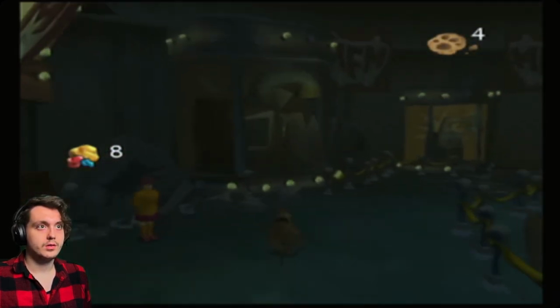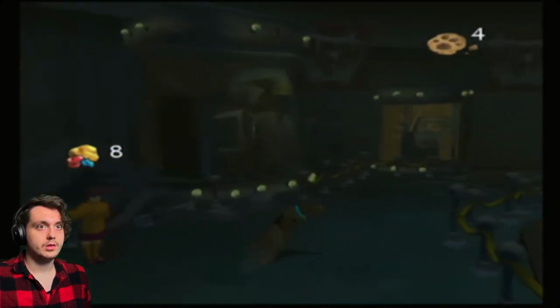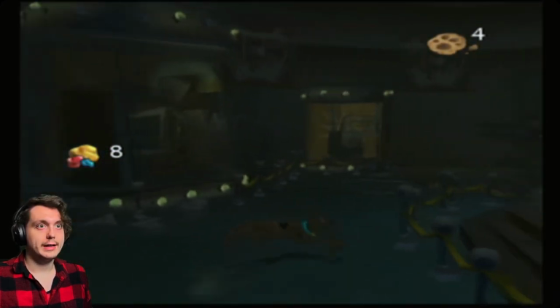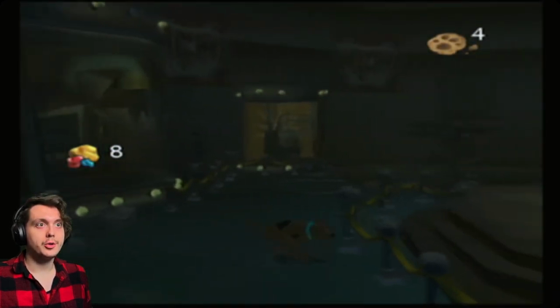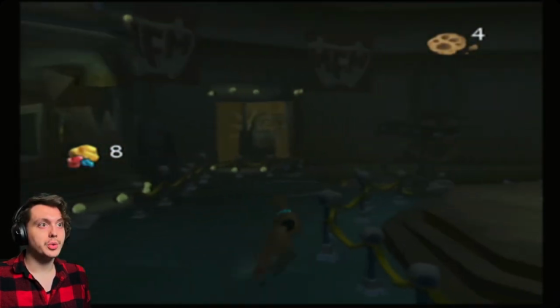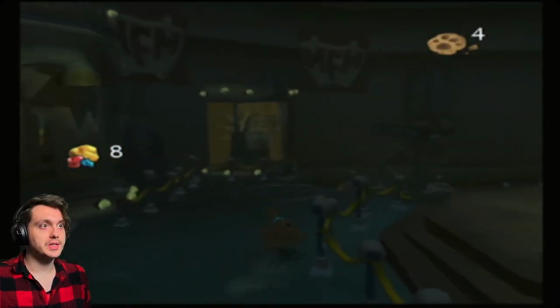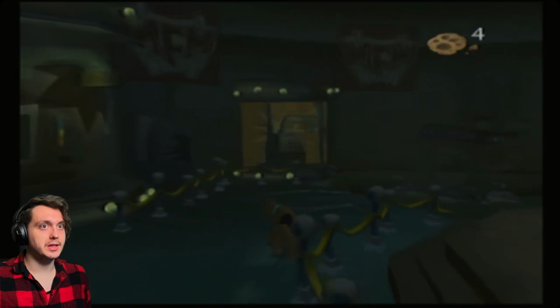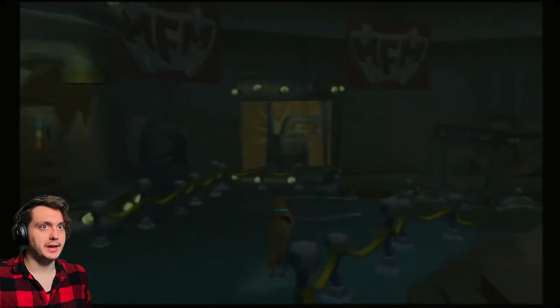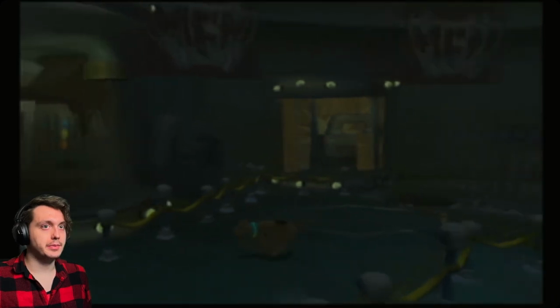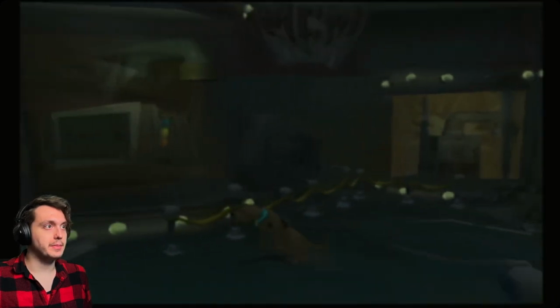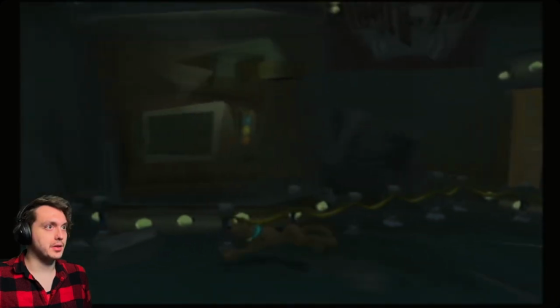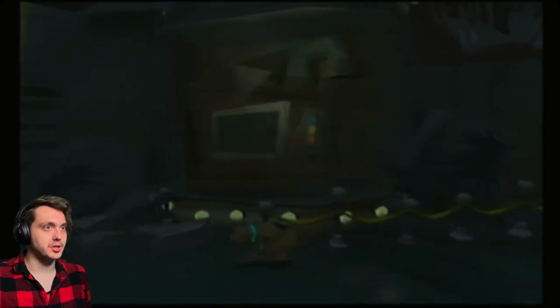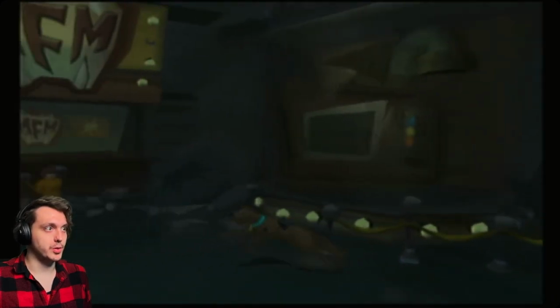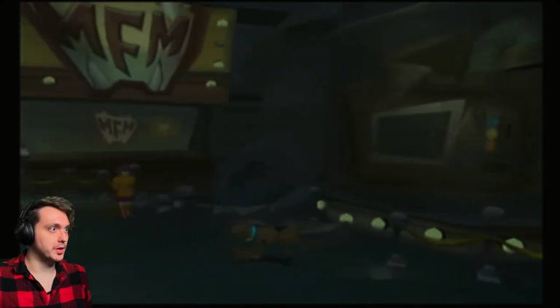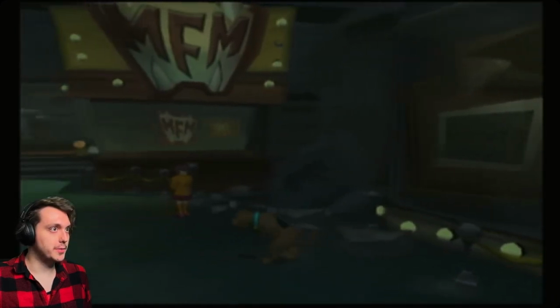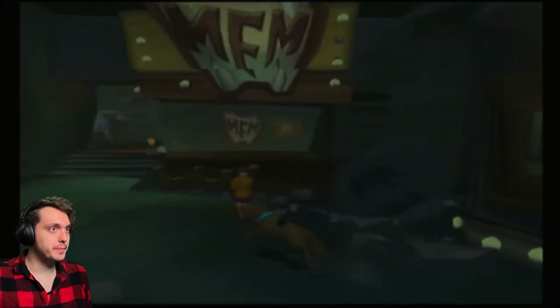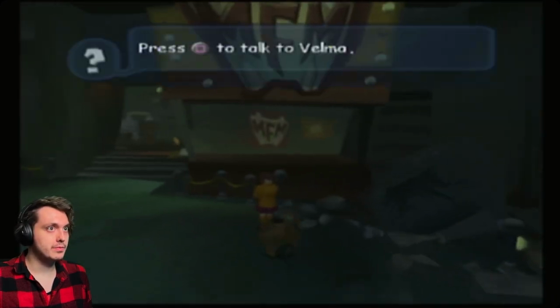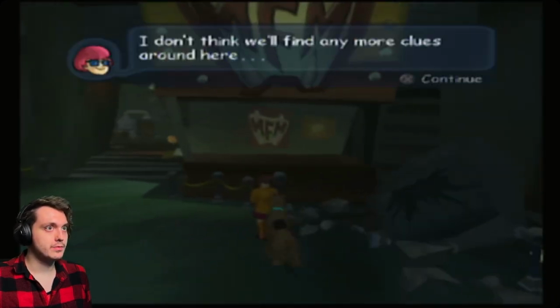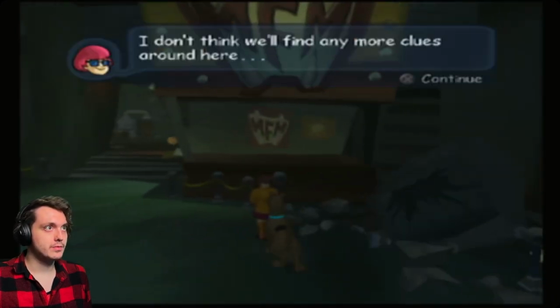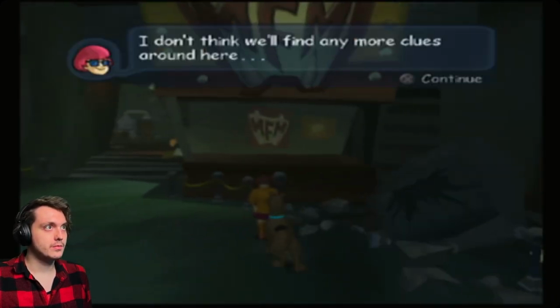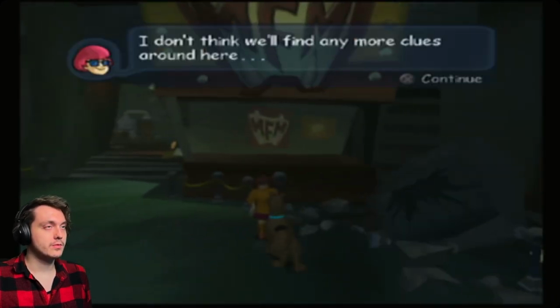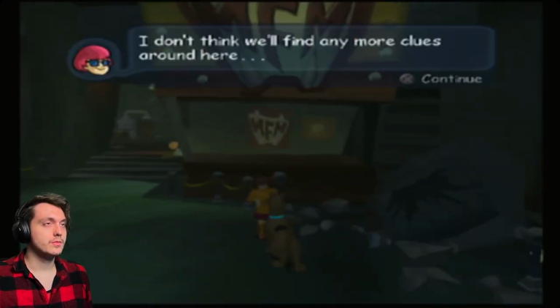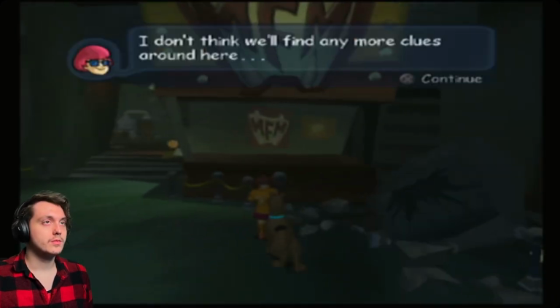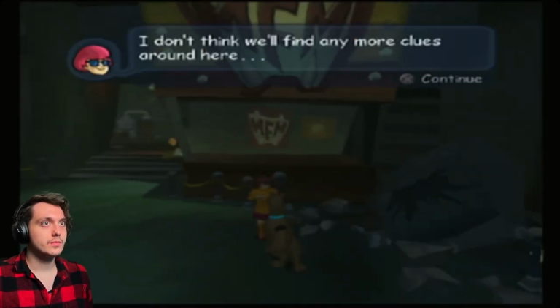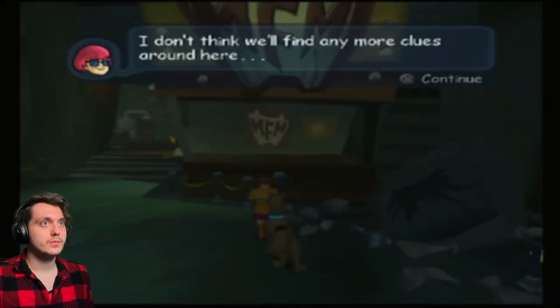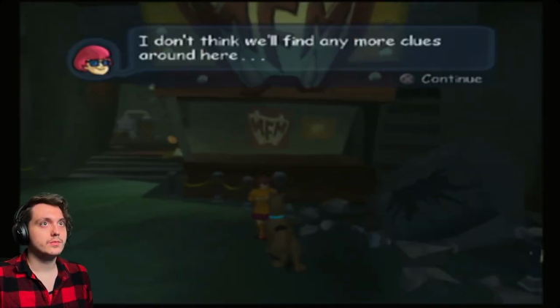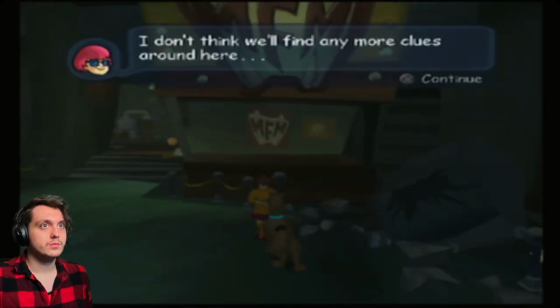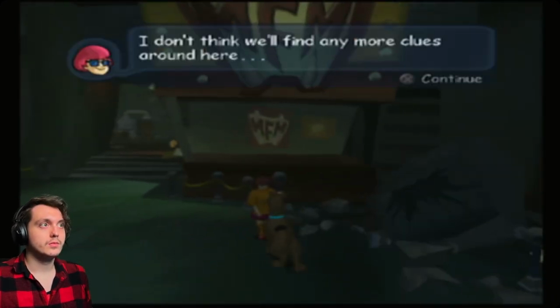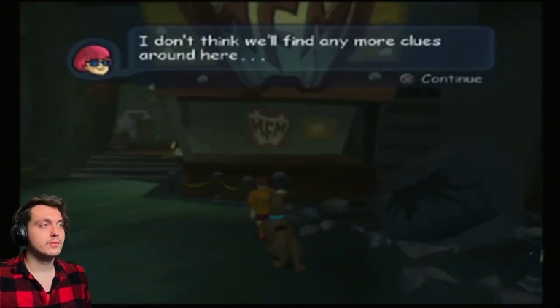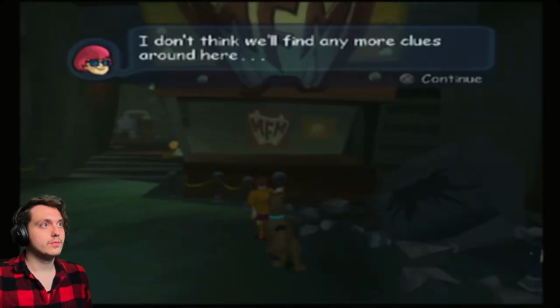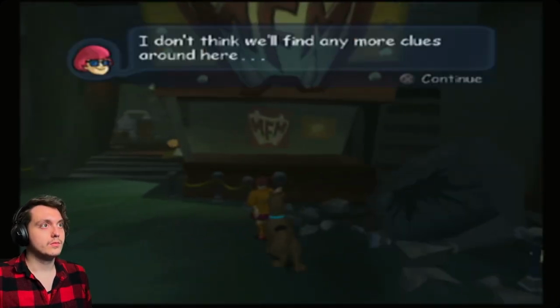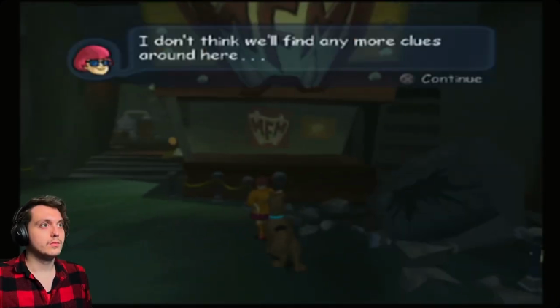I know the twist in the end, but I'm not going to spoil it. I don't think we'll find any more clues around here.